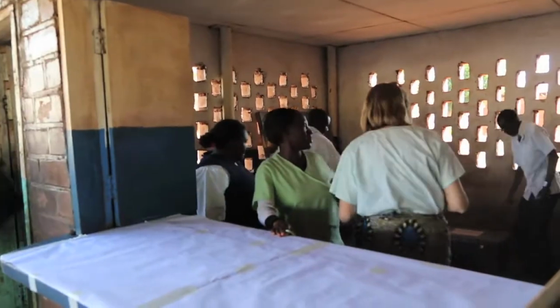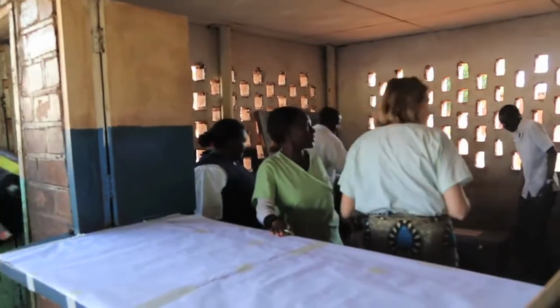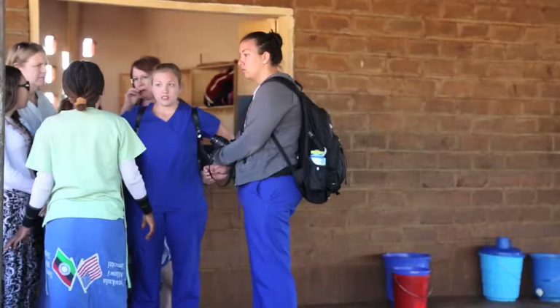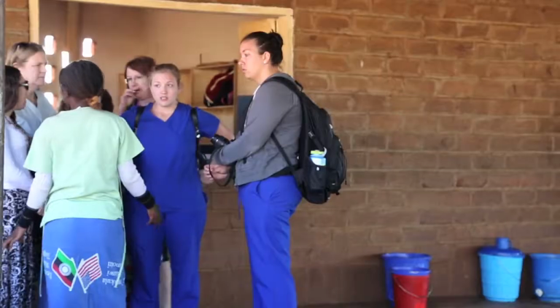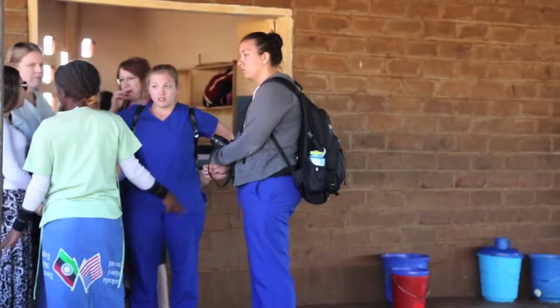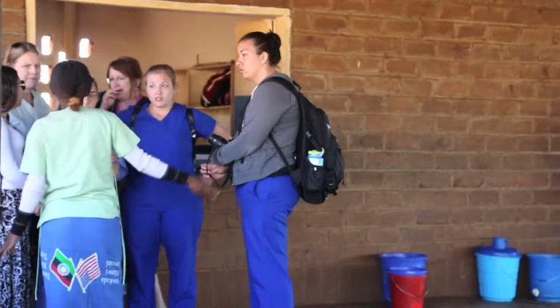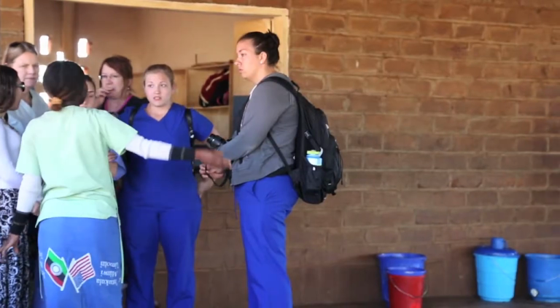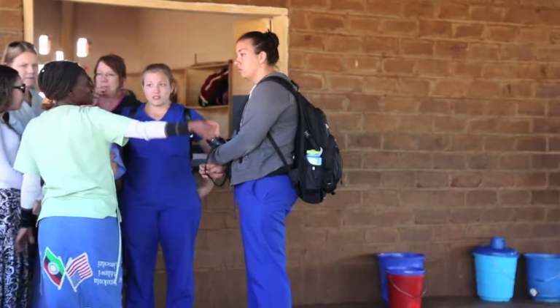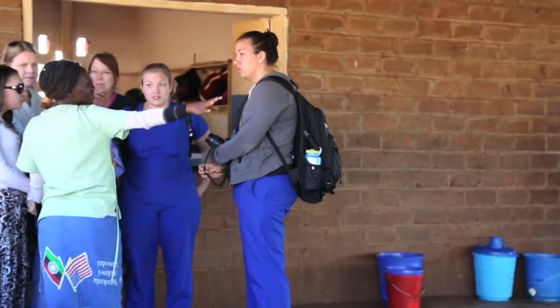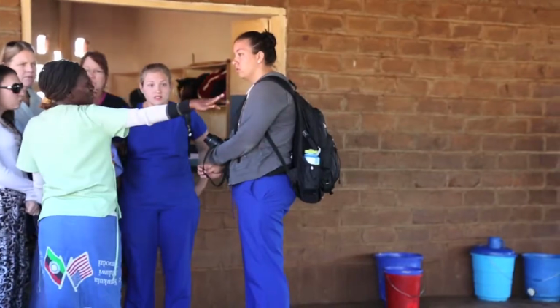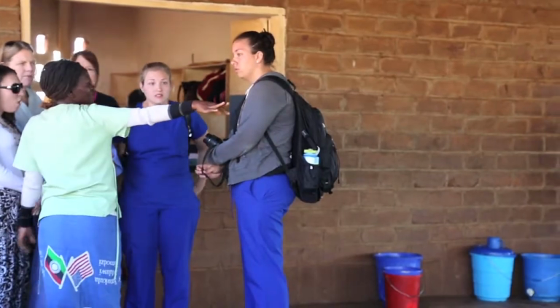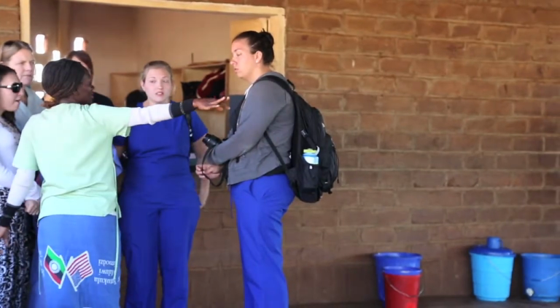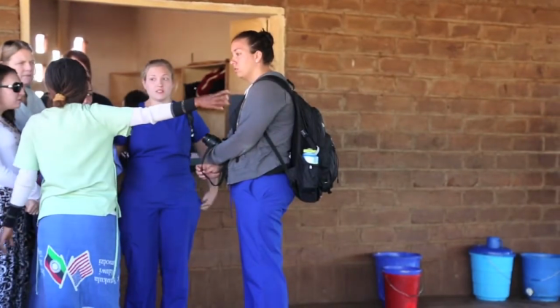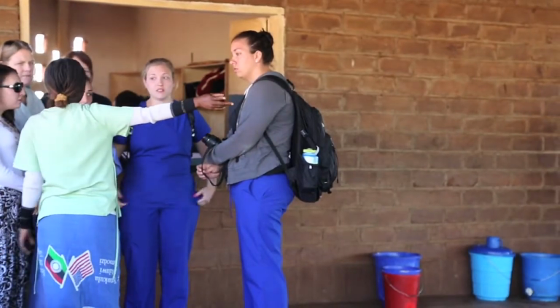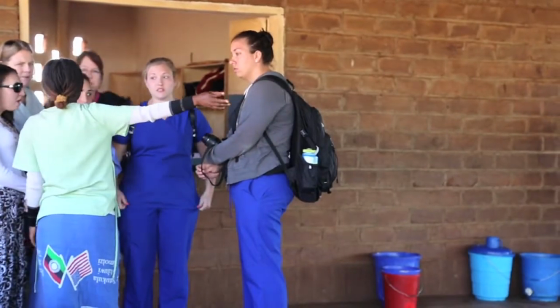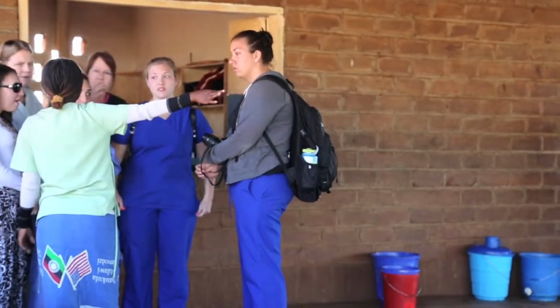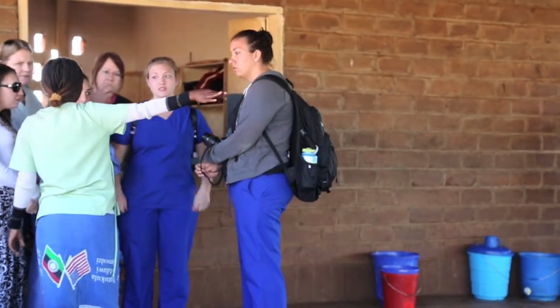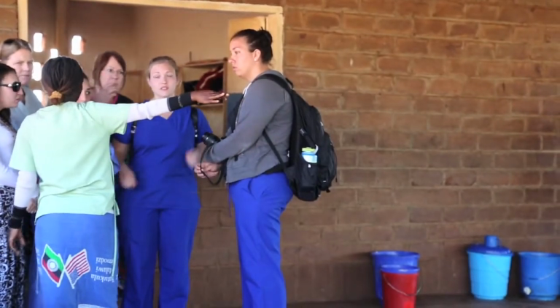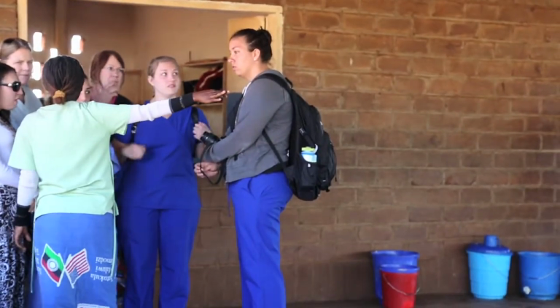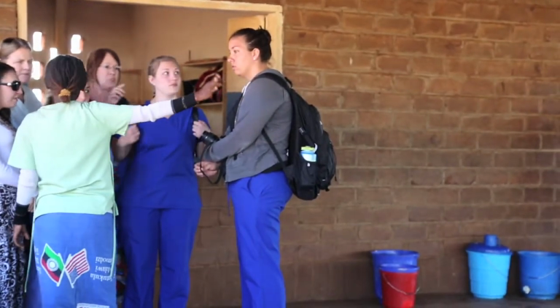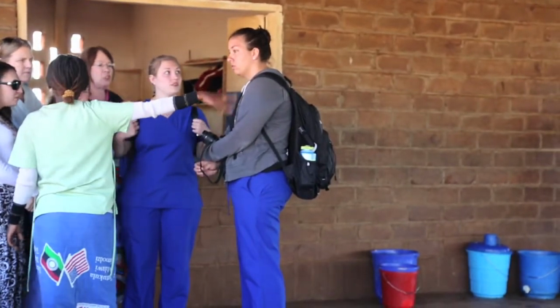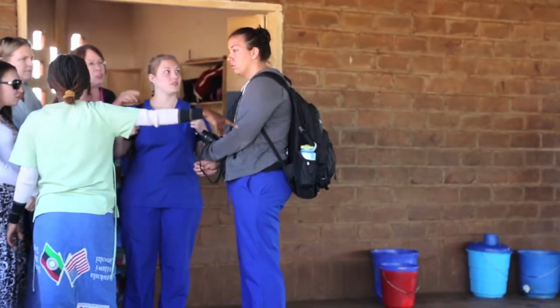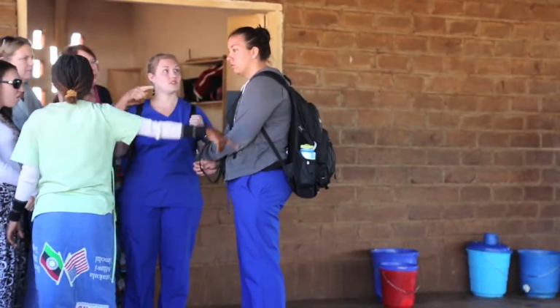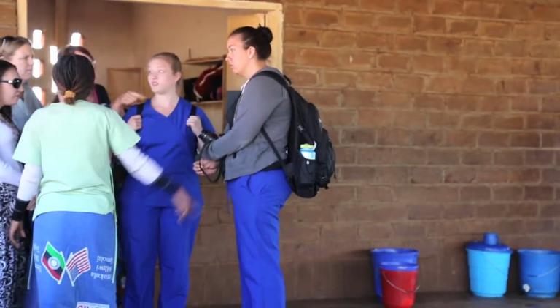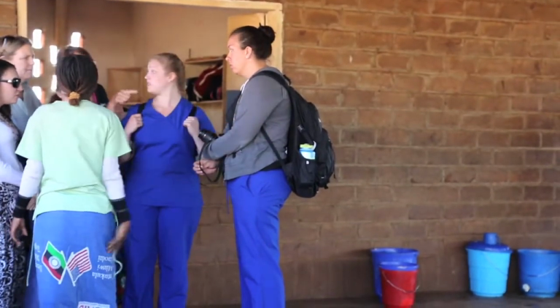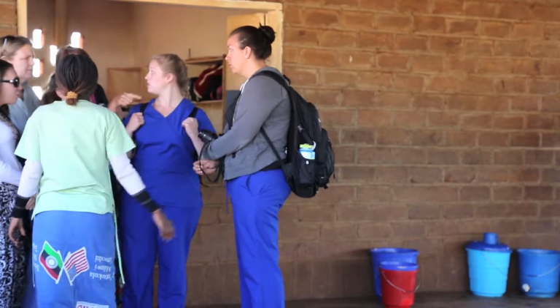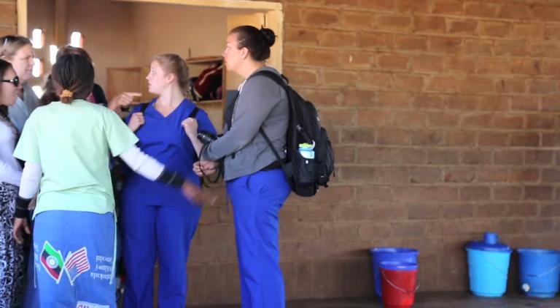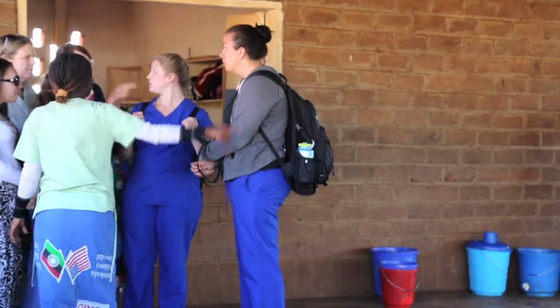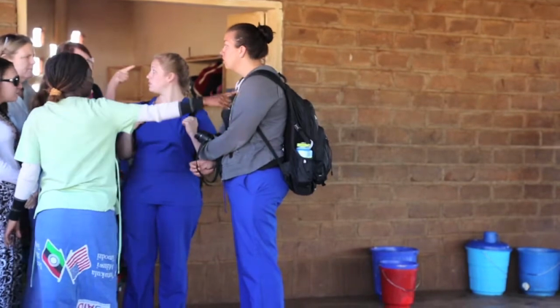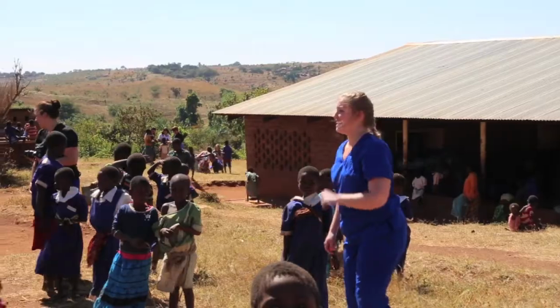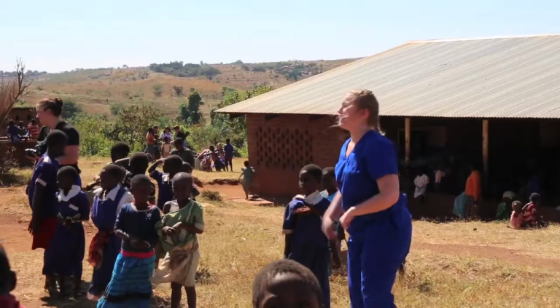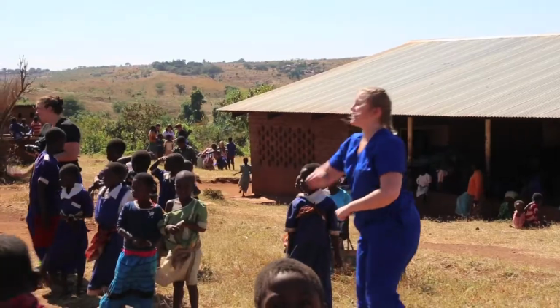And every year they were talking to me about how they'd do this trip to Africa. And the first time they told me, I was like, I have to go.